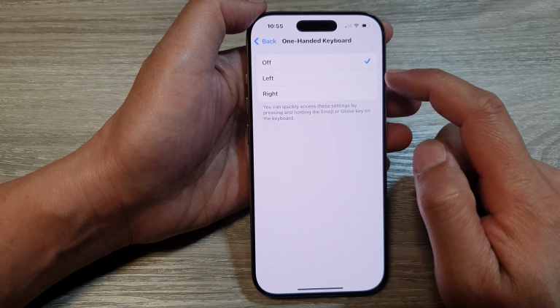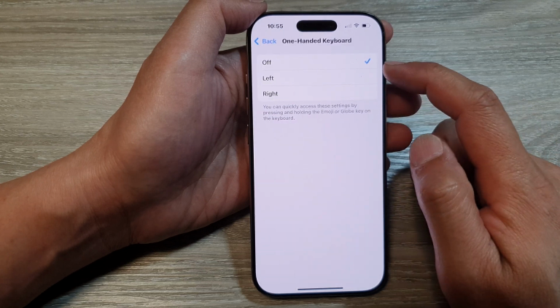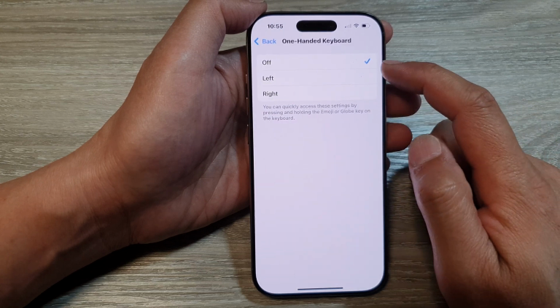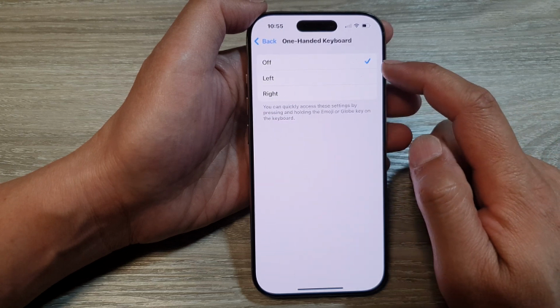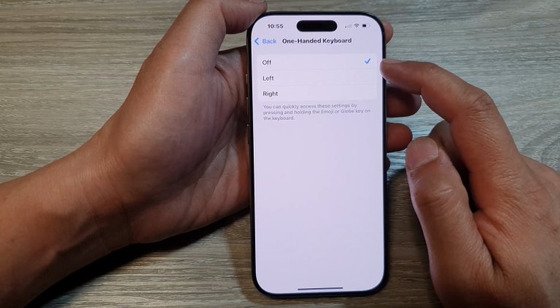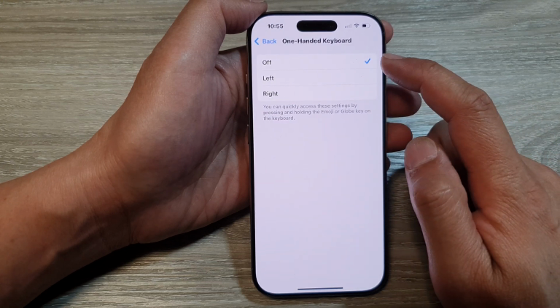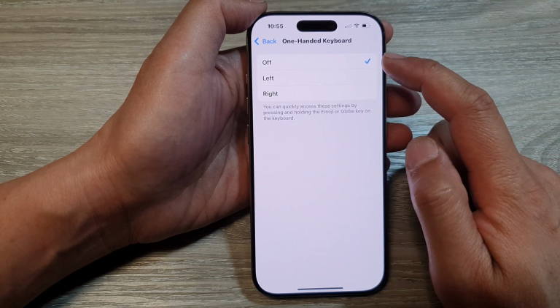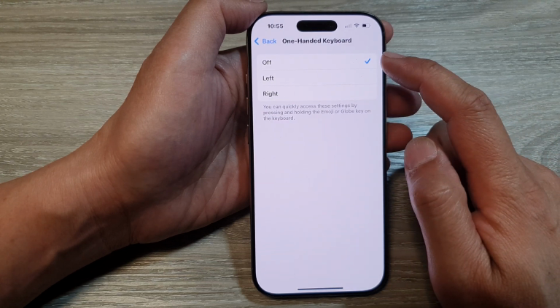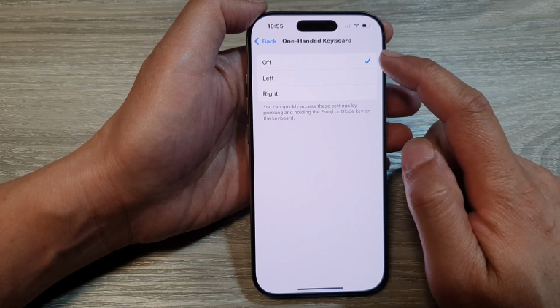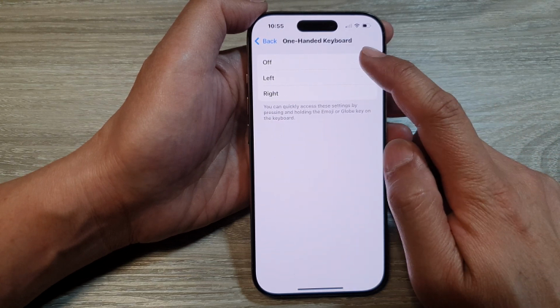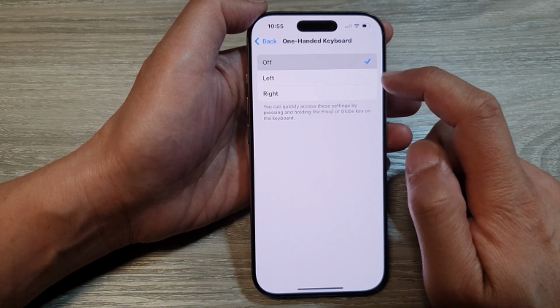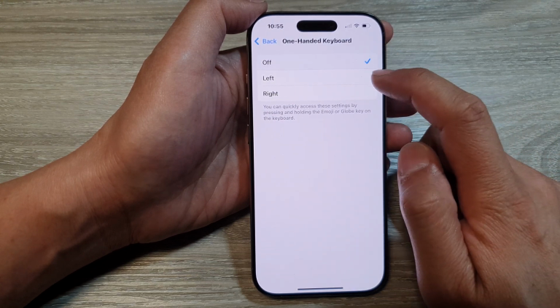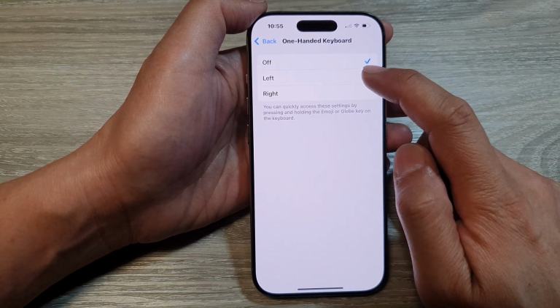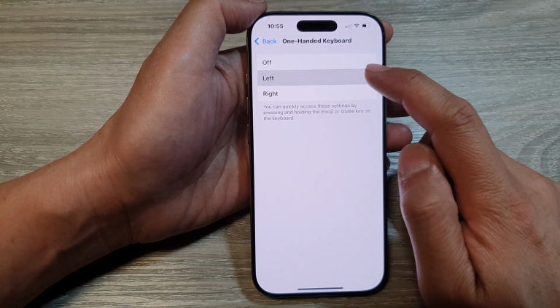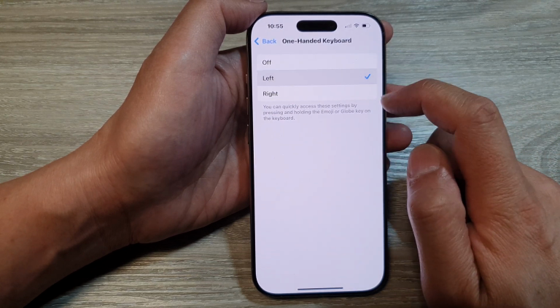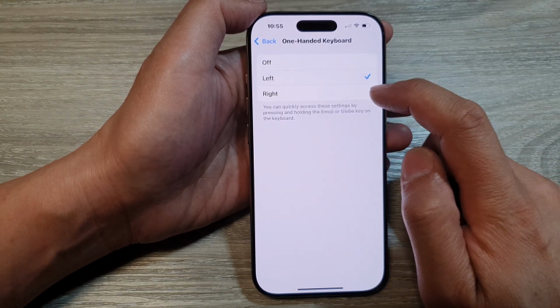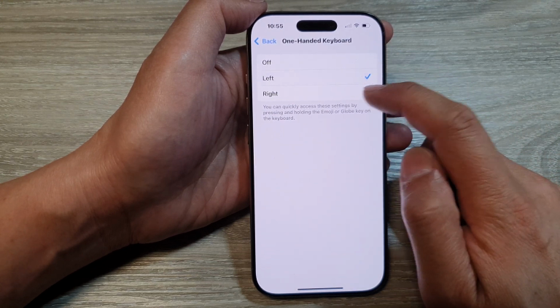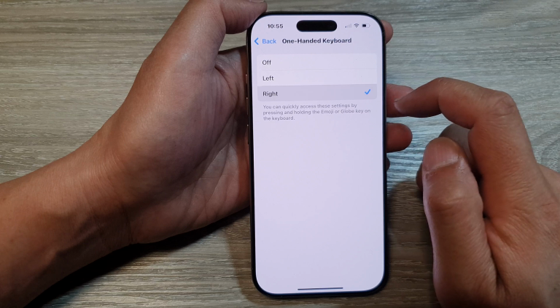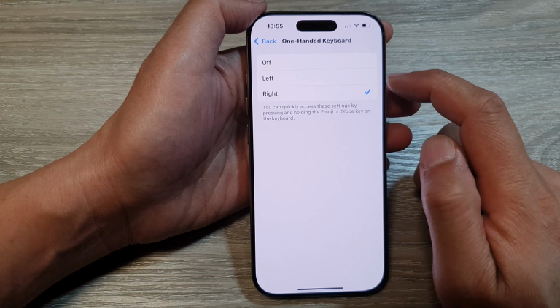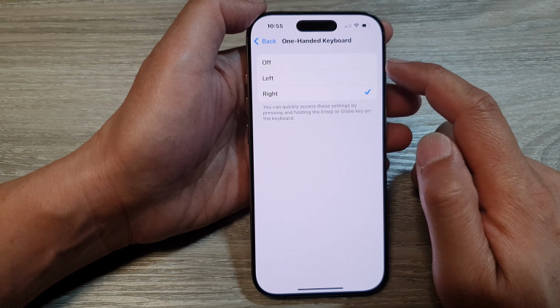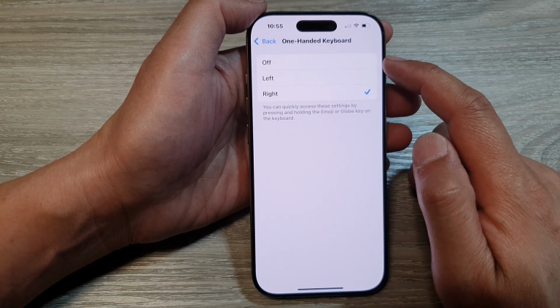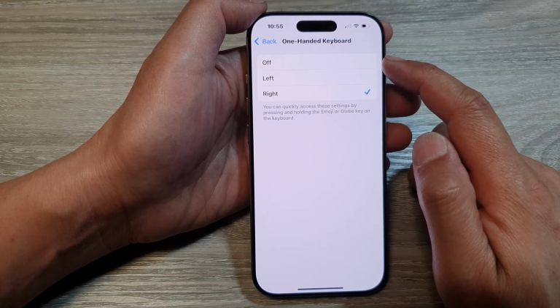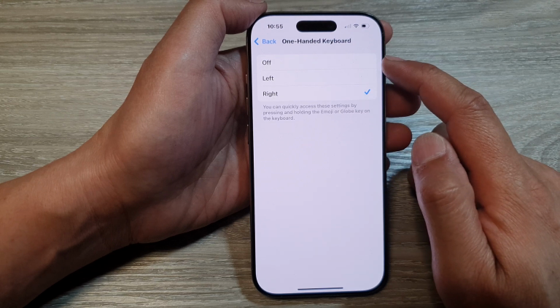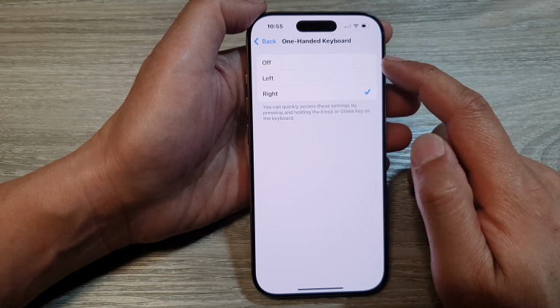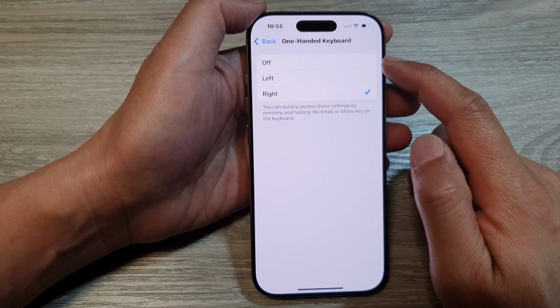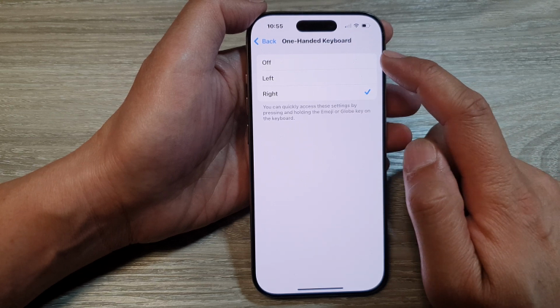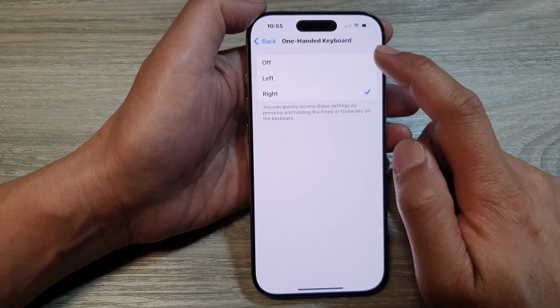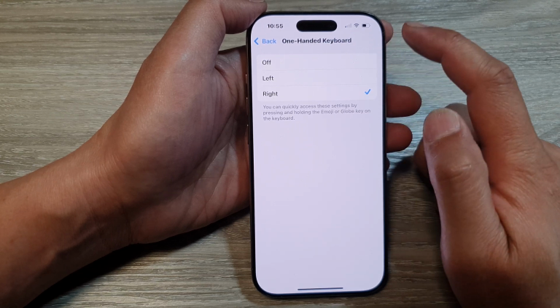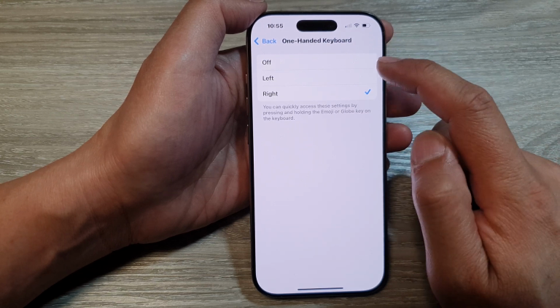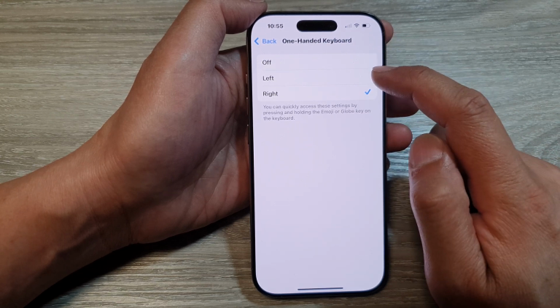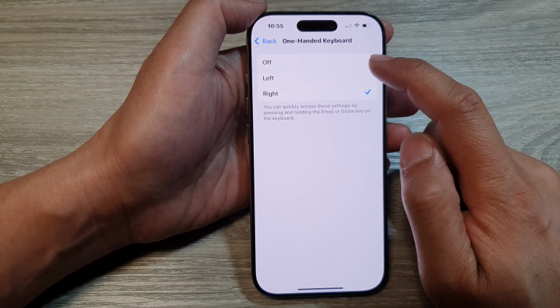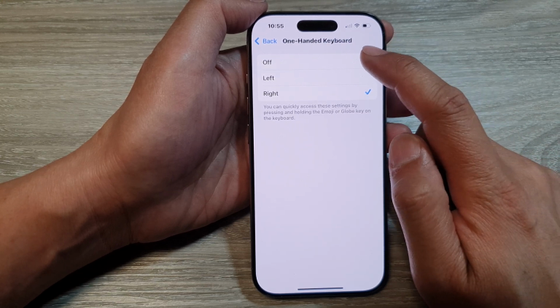Now in here, you can select off, left, or right. So select one of the available options.